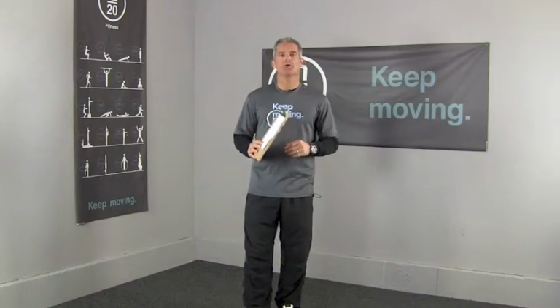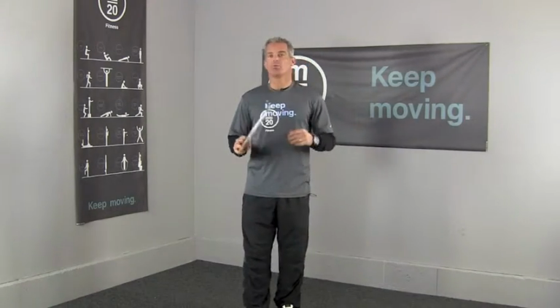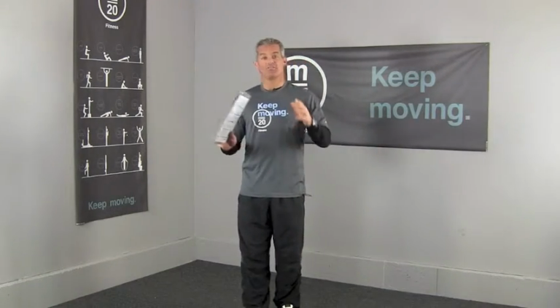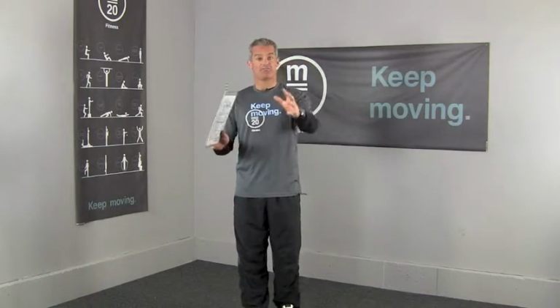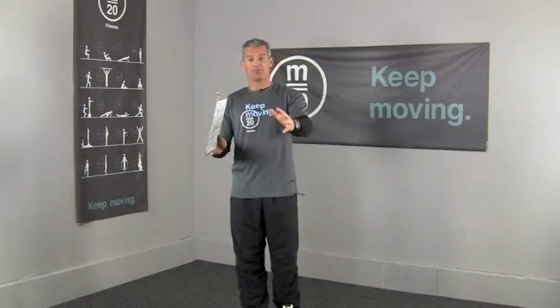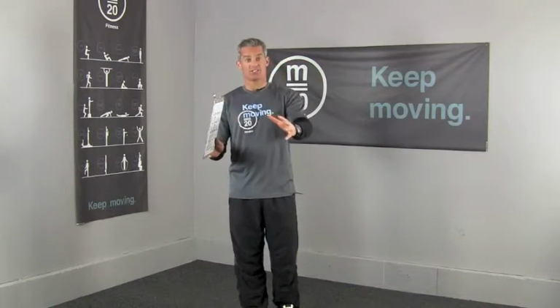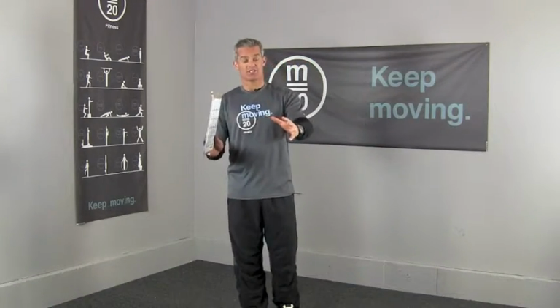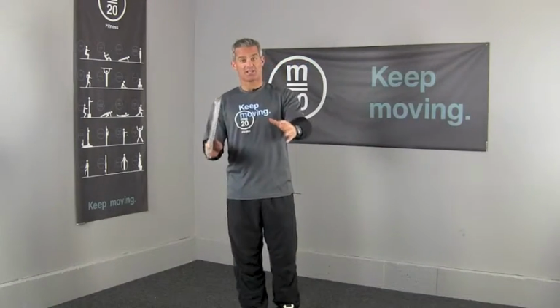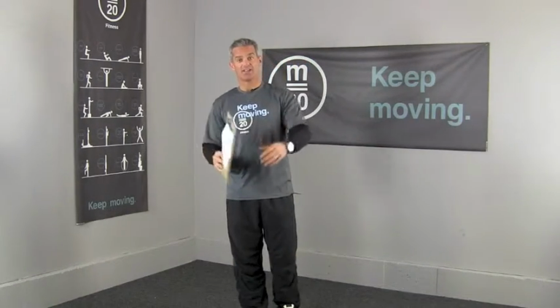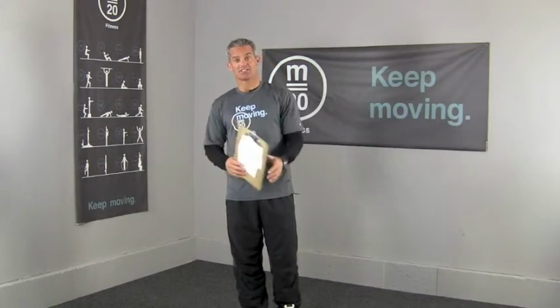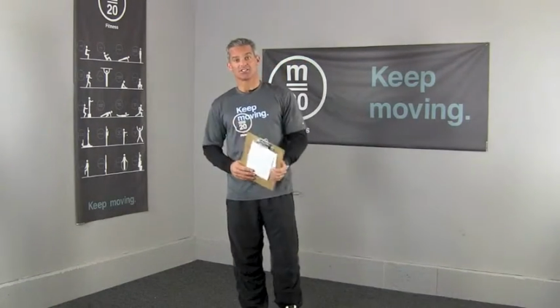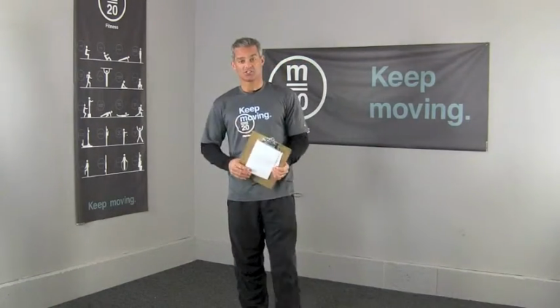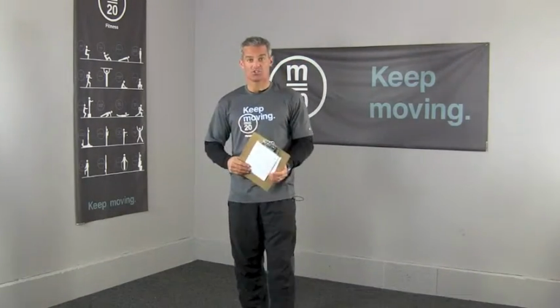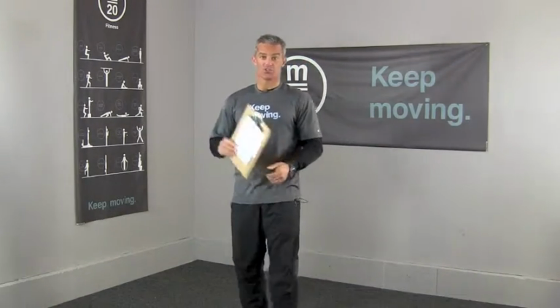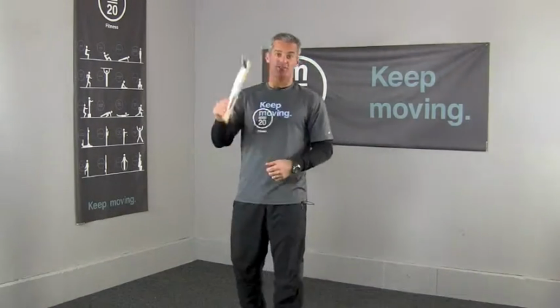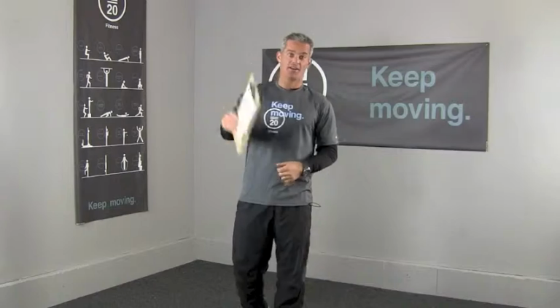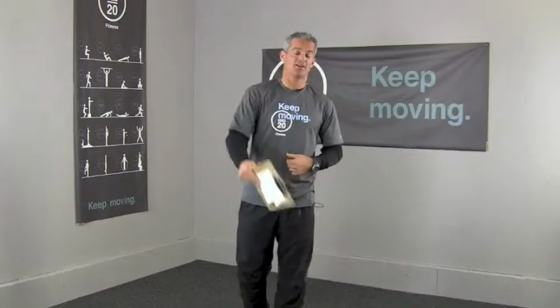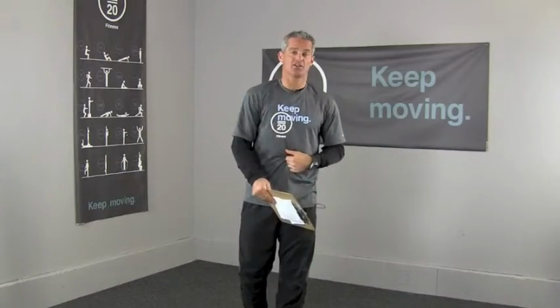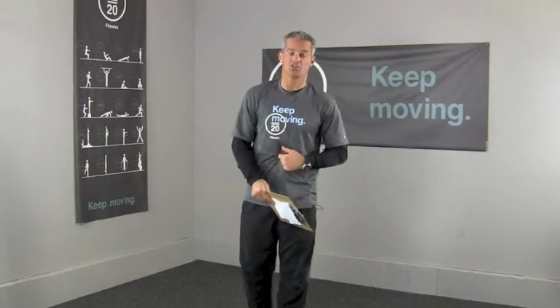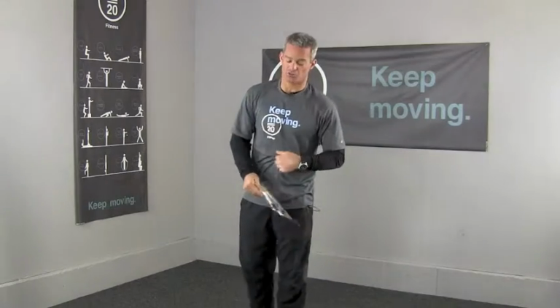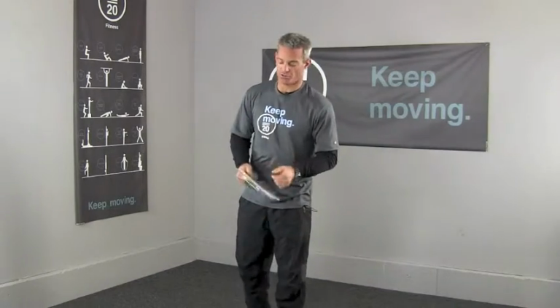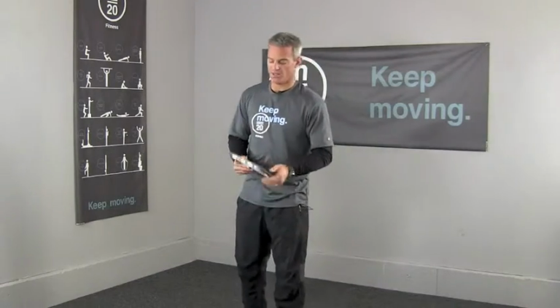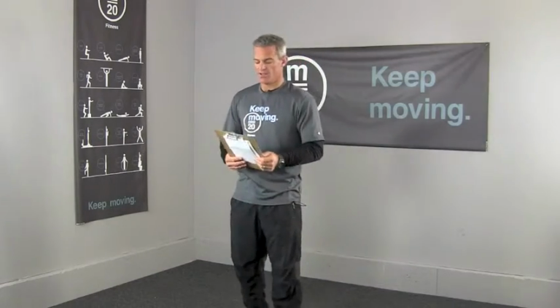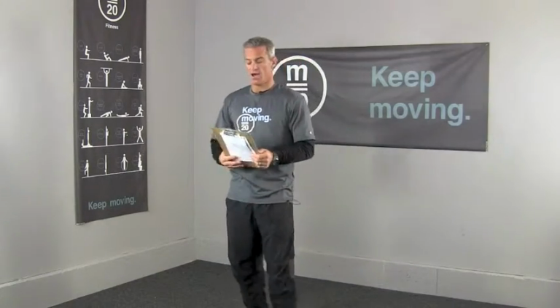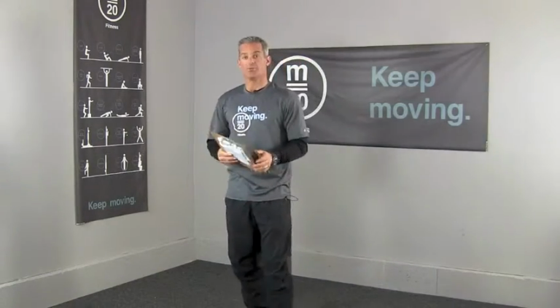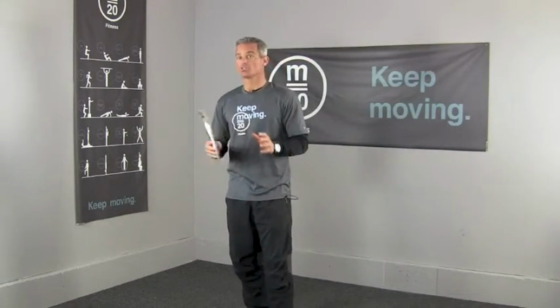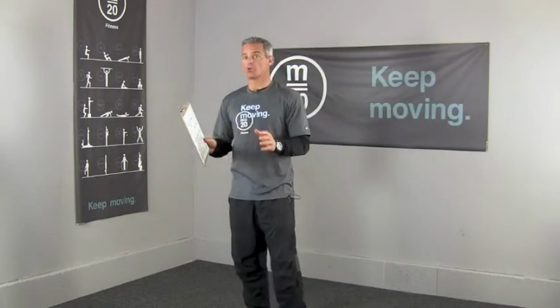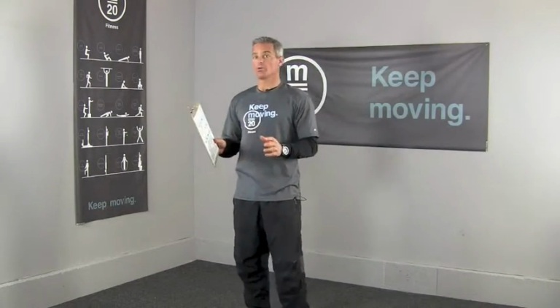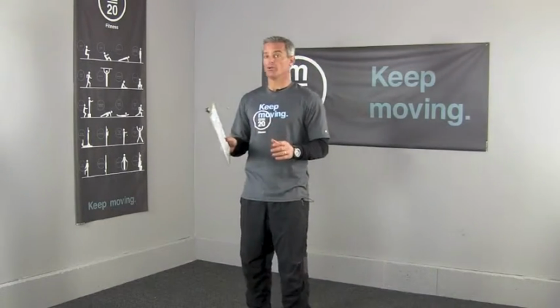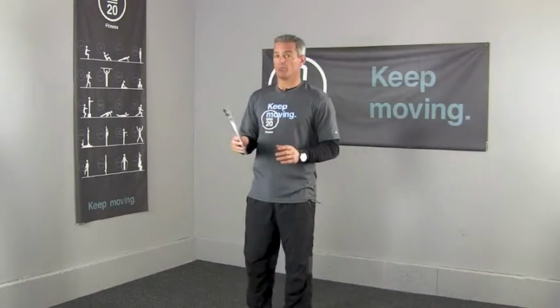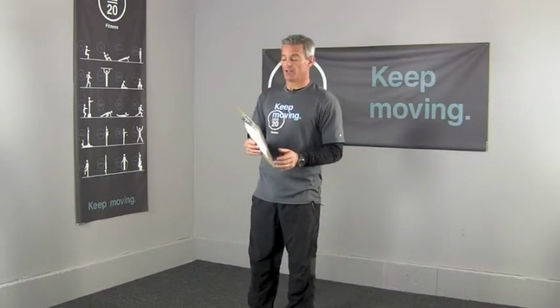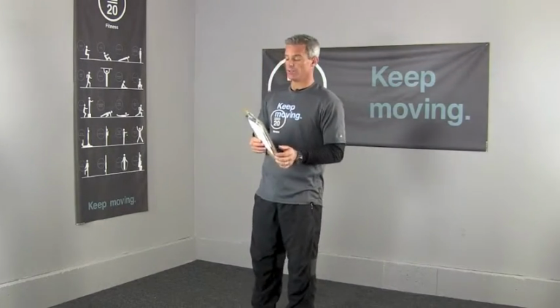We're going to have a lot of fun with this in the class at Sisters too. So if you're there, I'll coach you through it. But this is a great one to do with a buddy too.